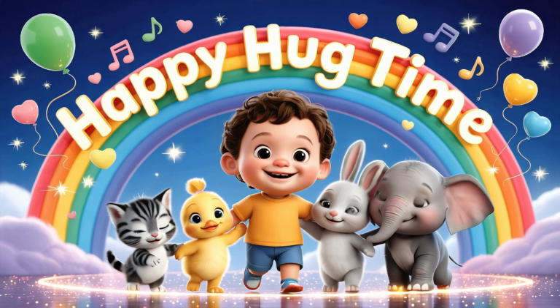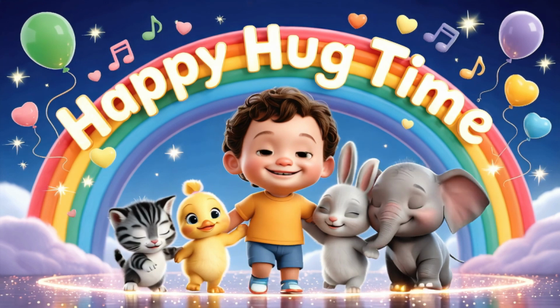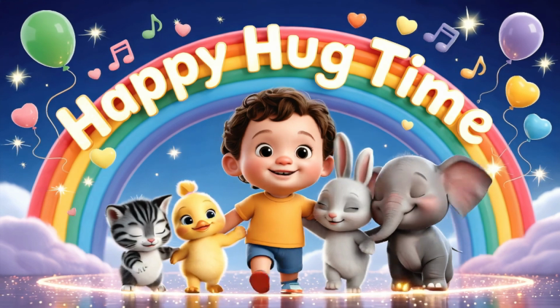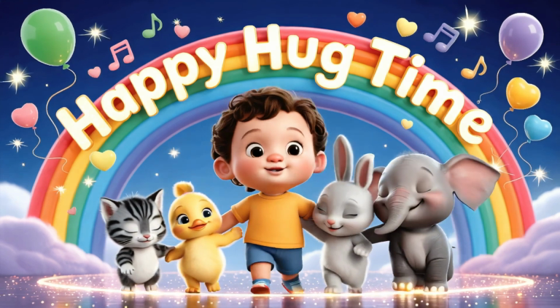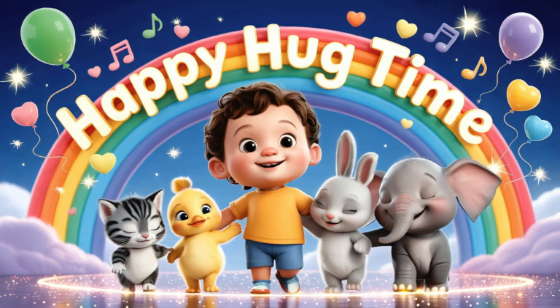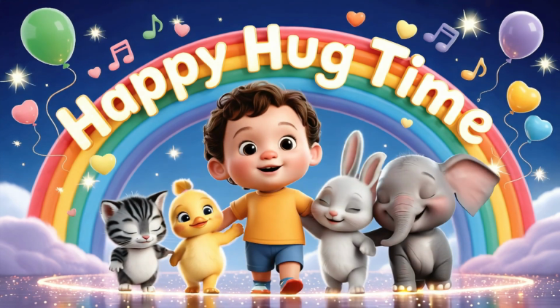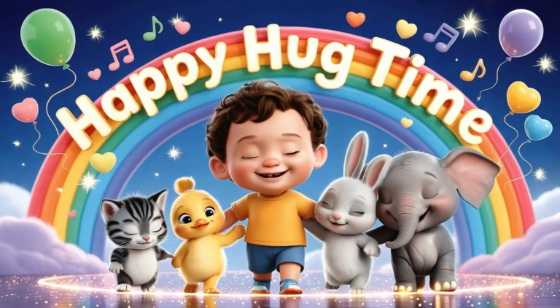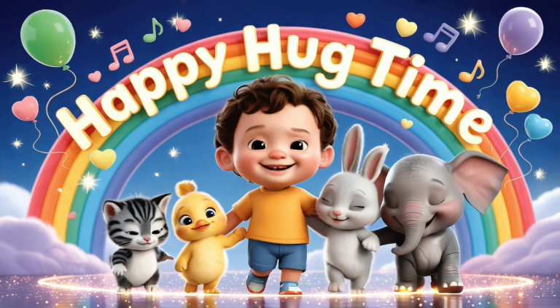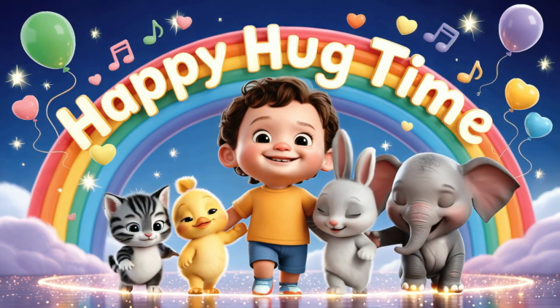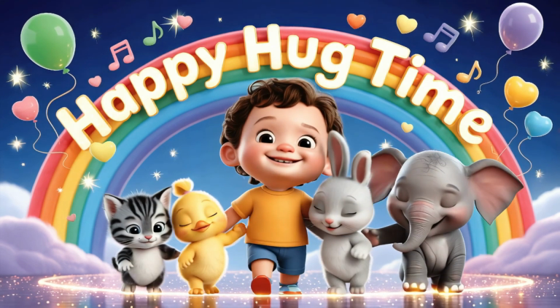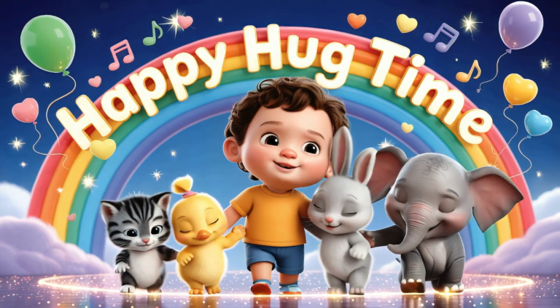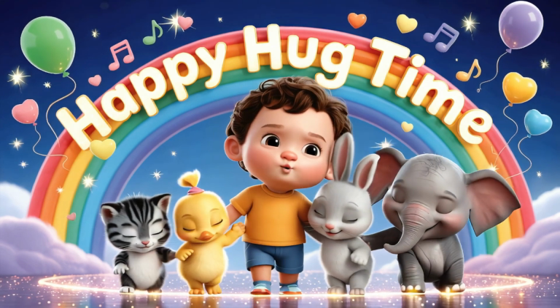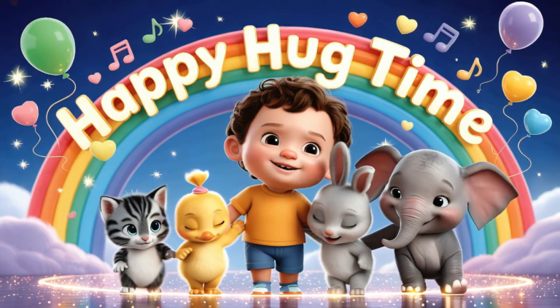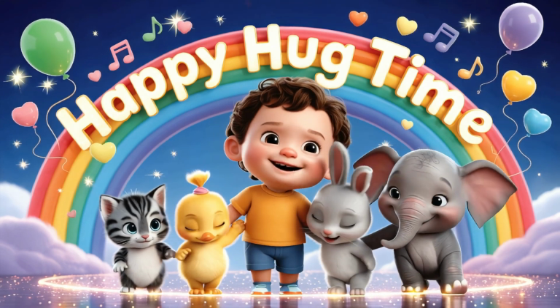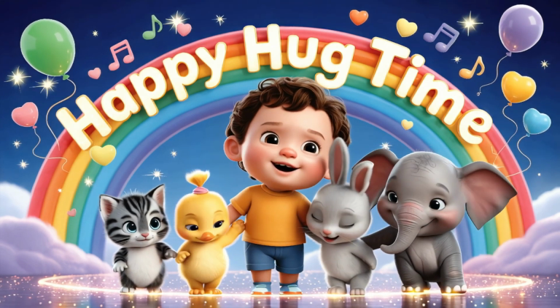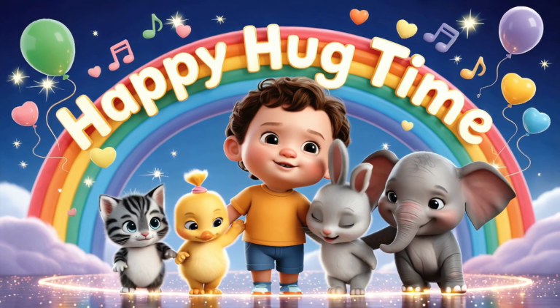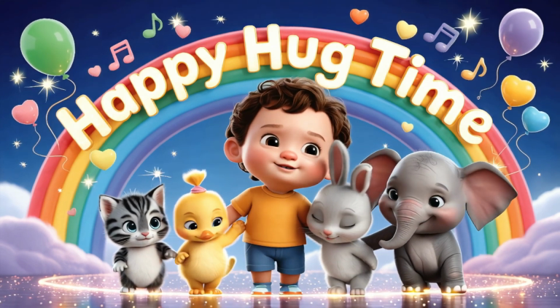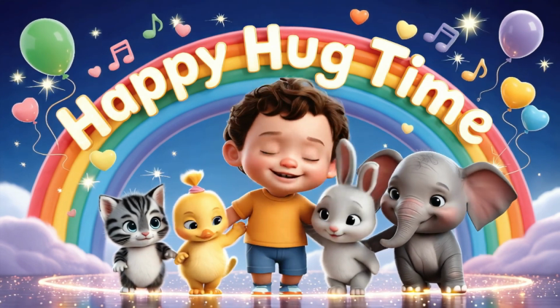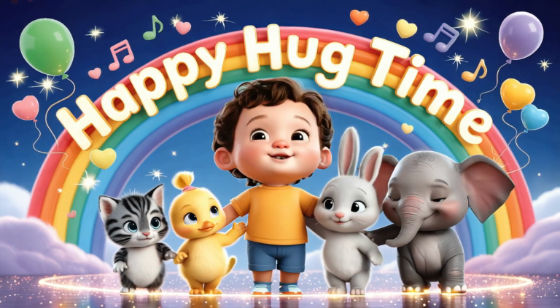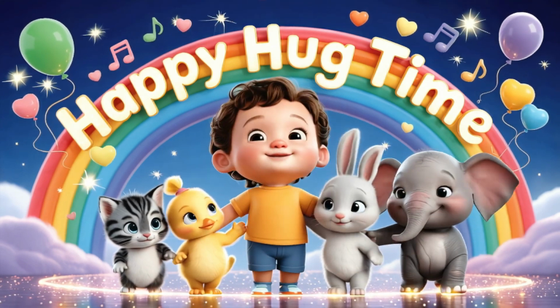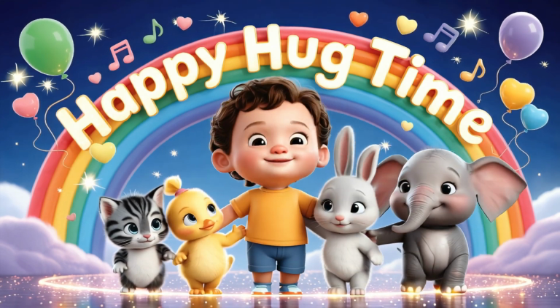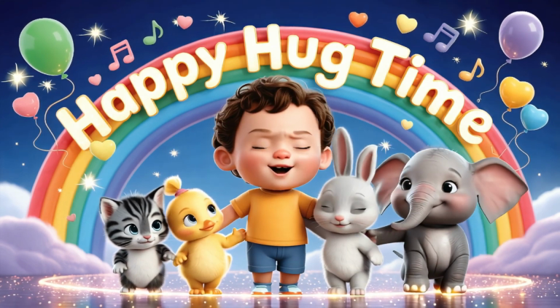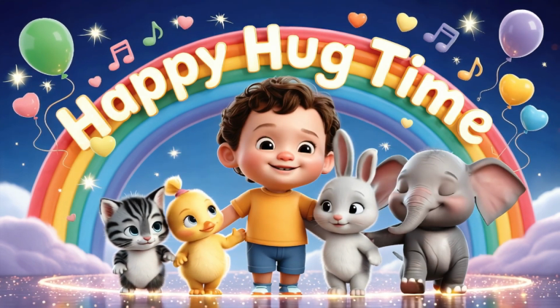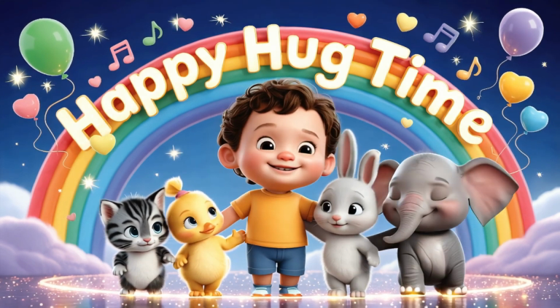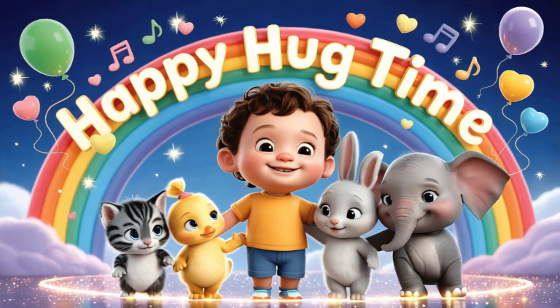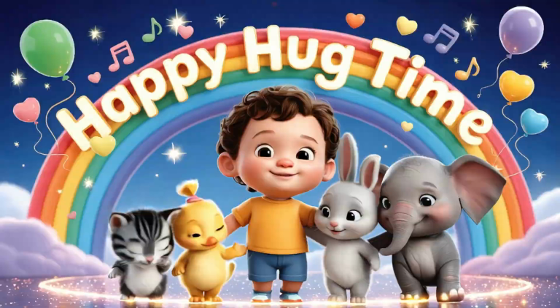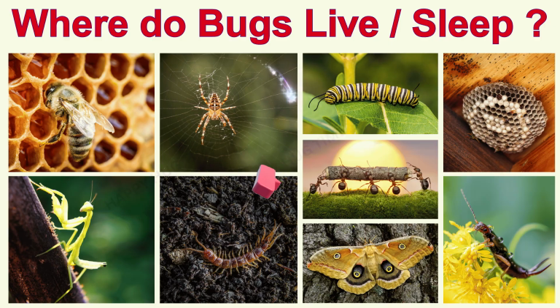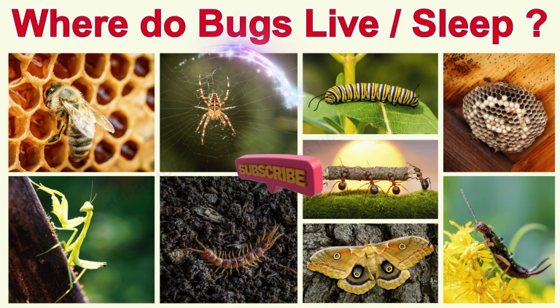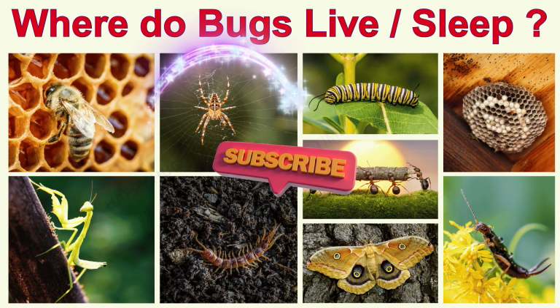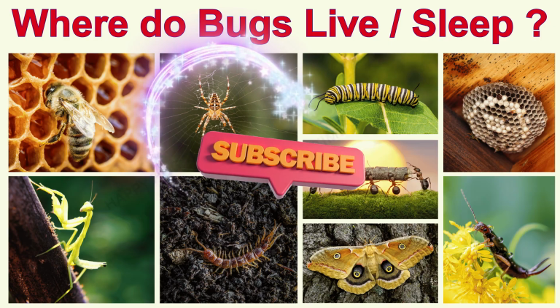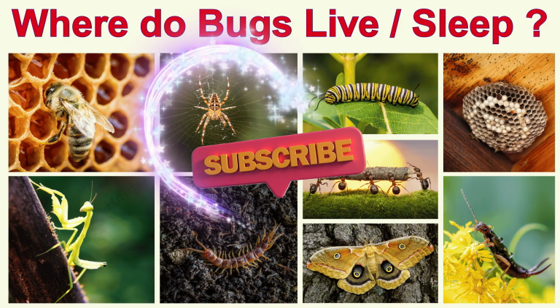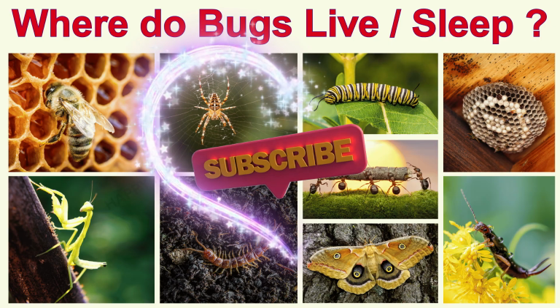Hi, kids! Welcome to Happy Hug Time, where playtime is learning time. Hey, little explorers!